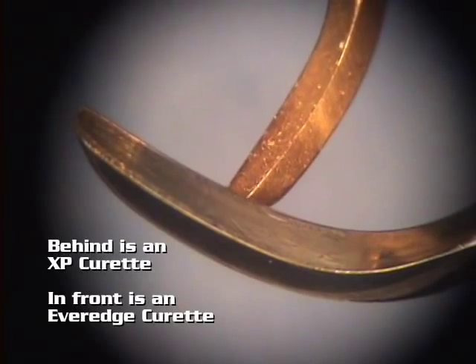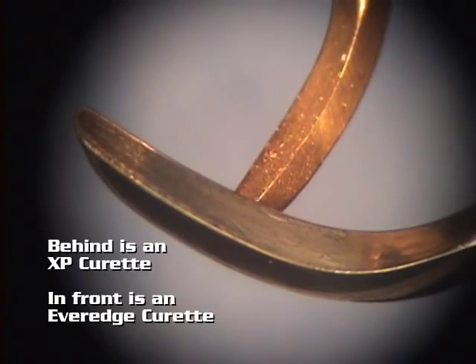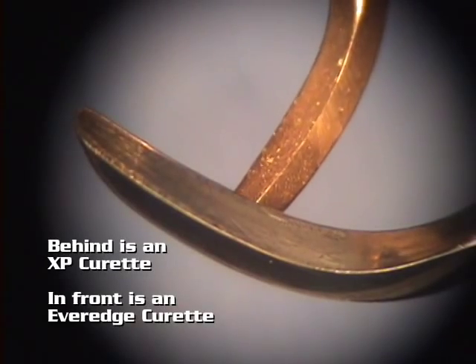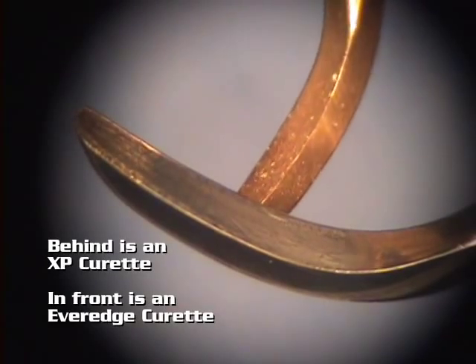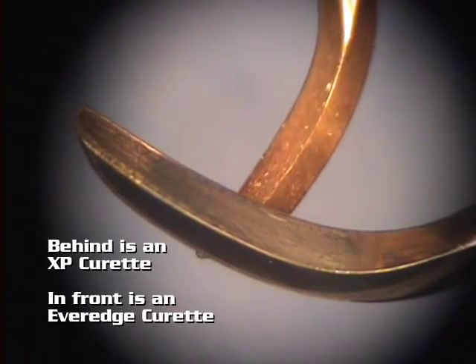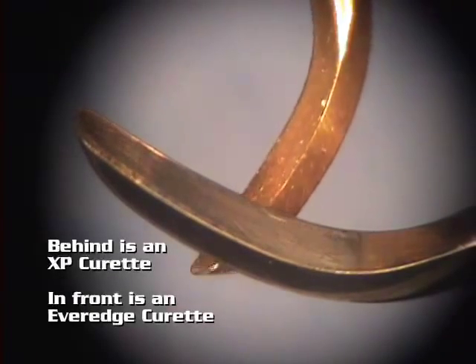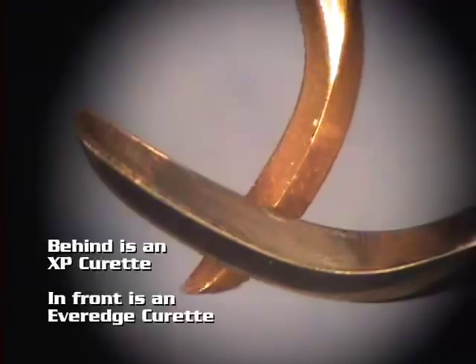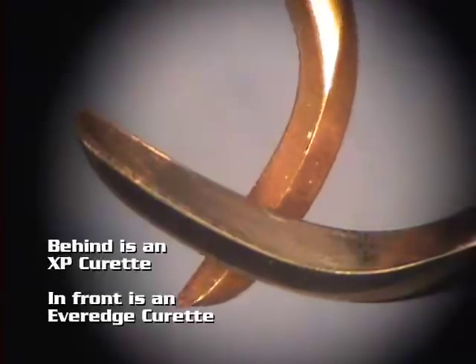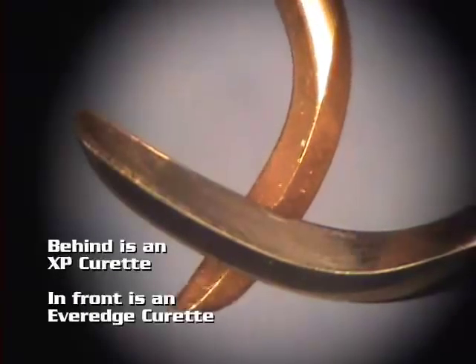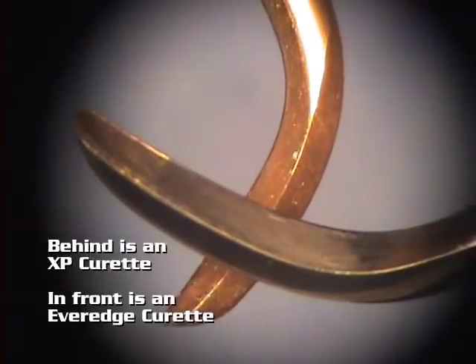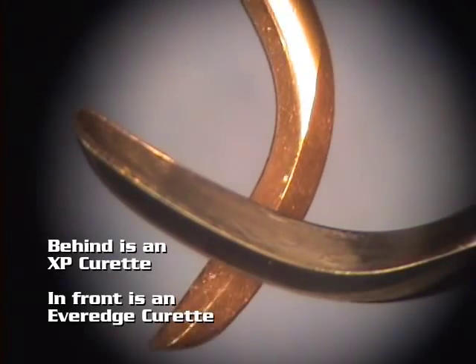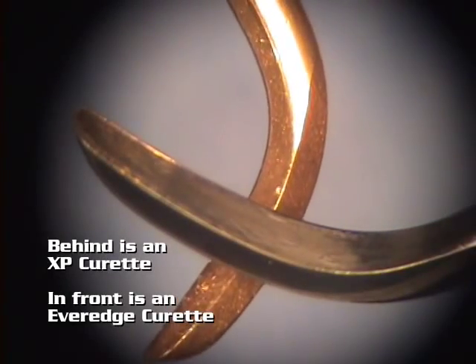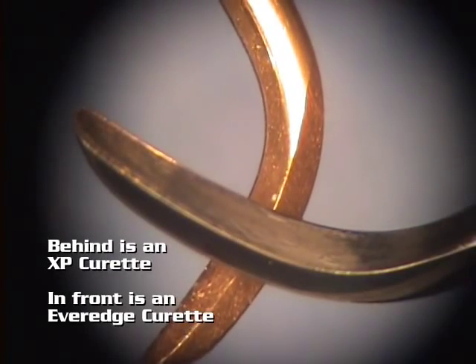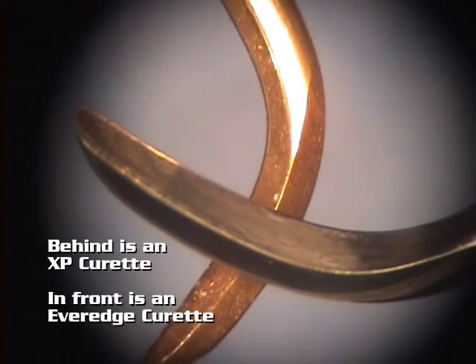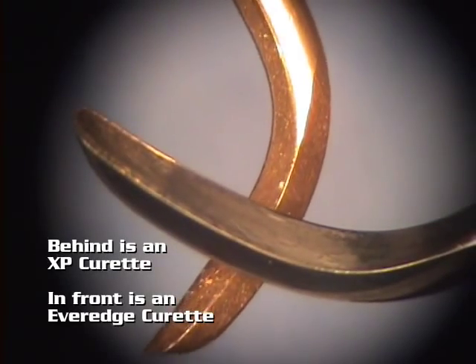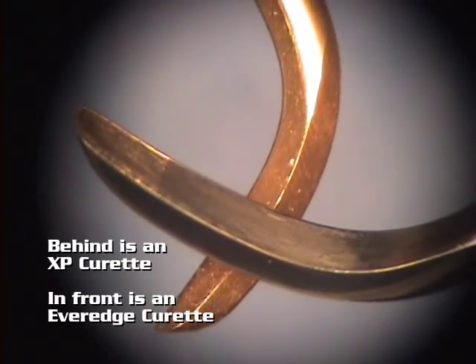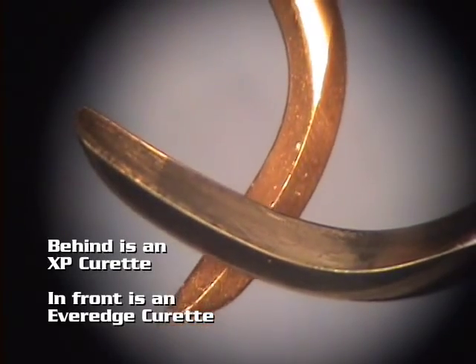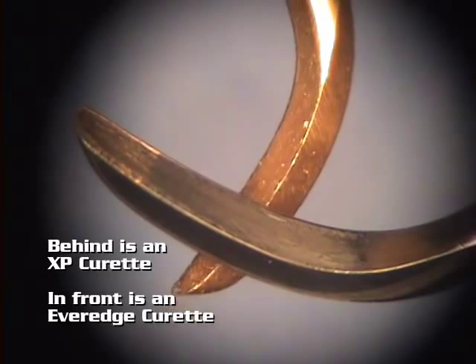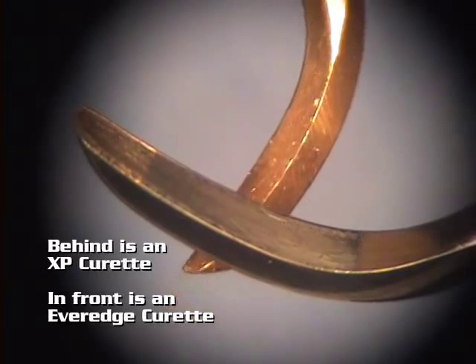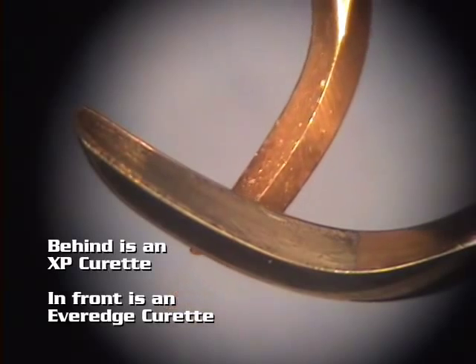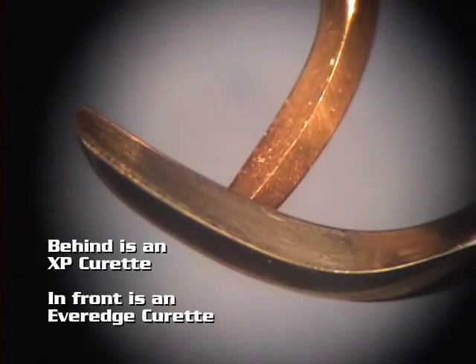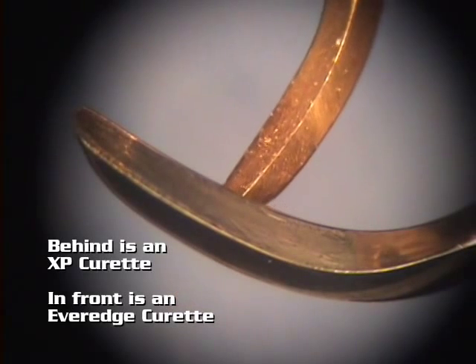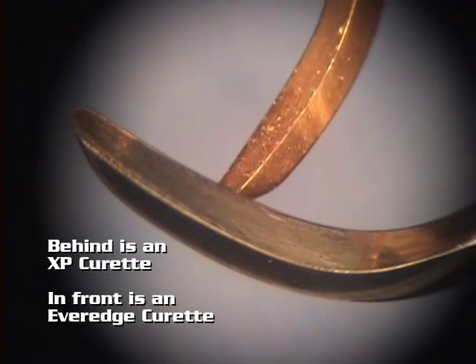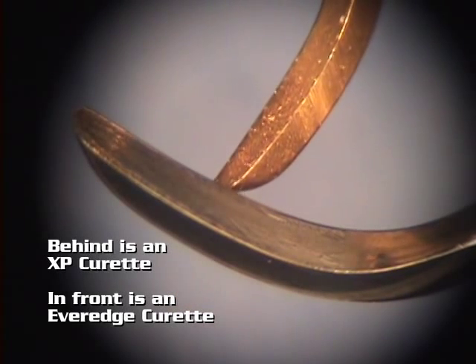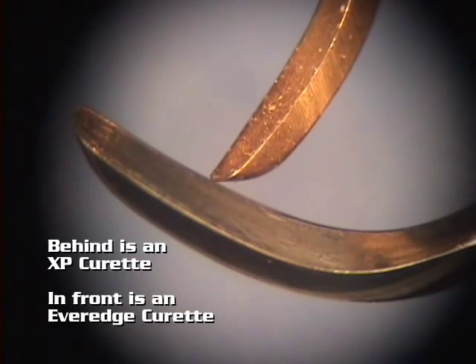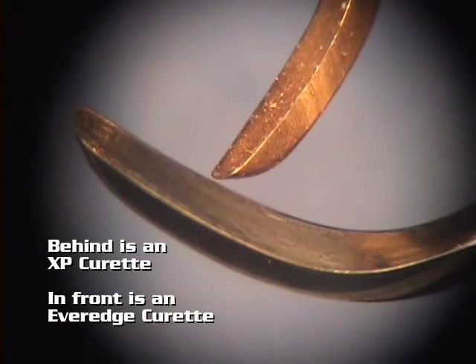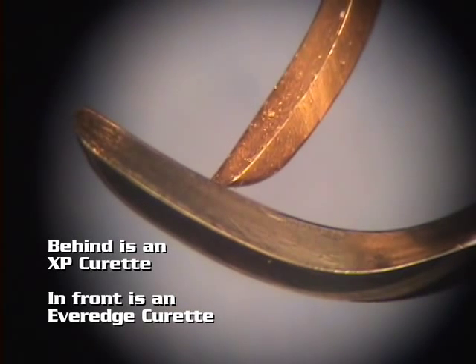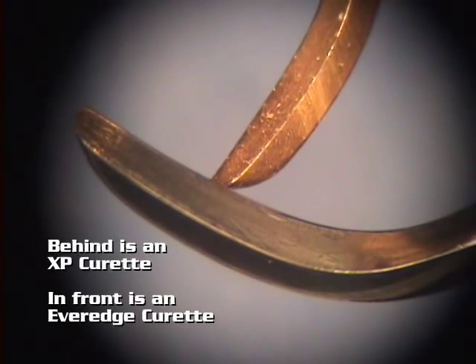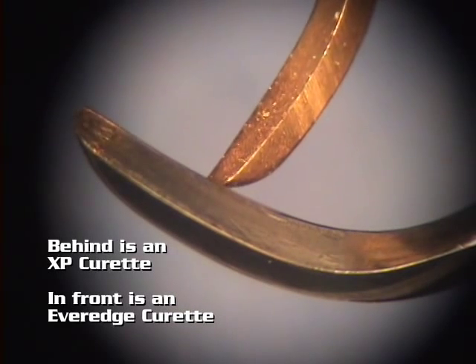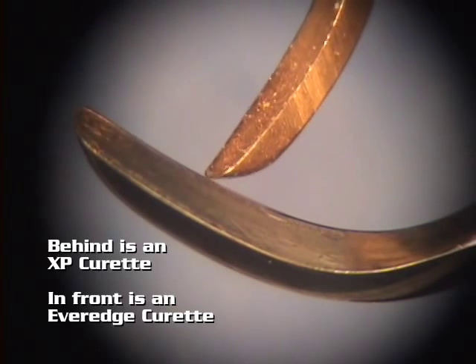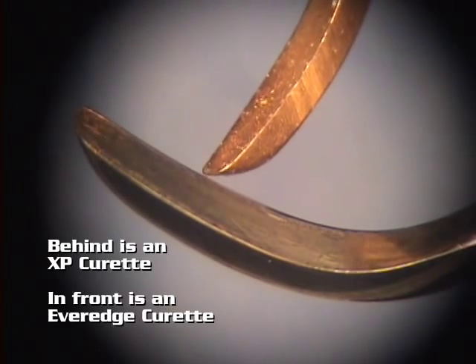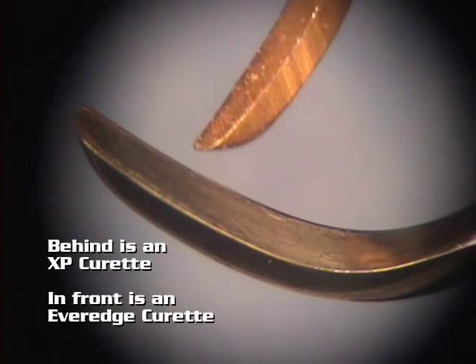Behind you will see the XP curettes, and in front you will see the EverEdge curettes that we will be using in this portion of the demonstration.